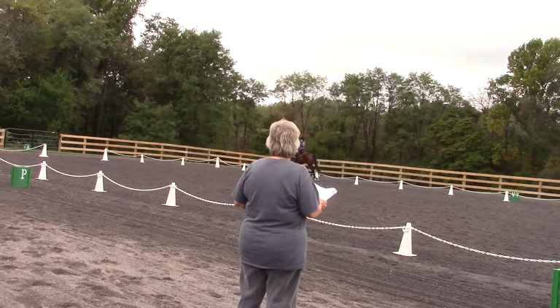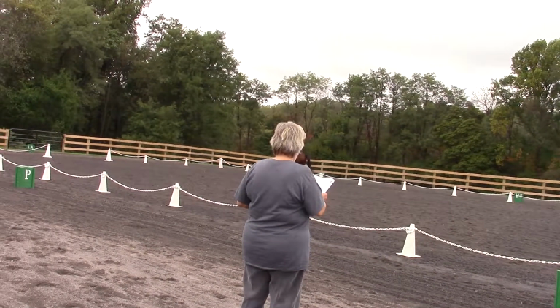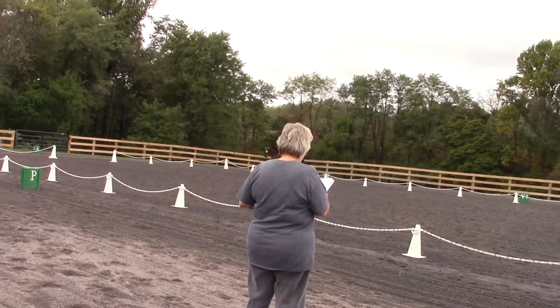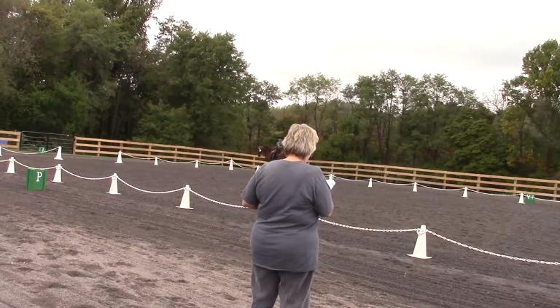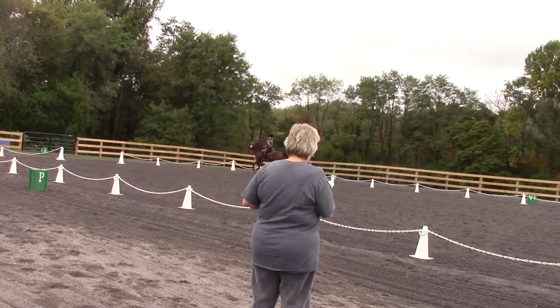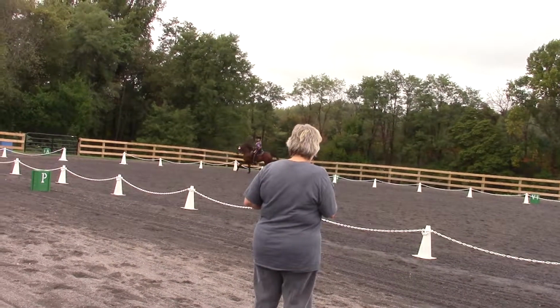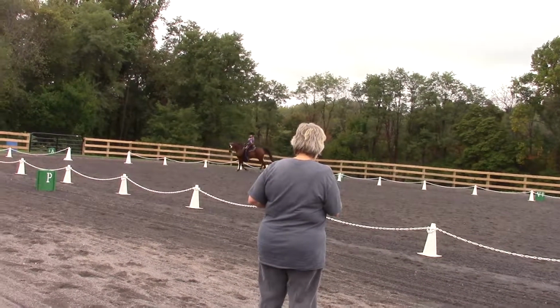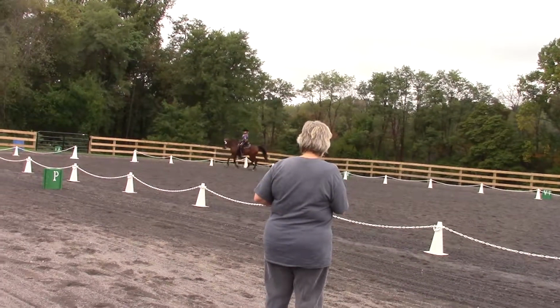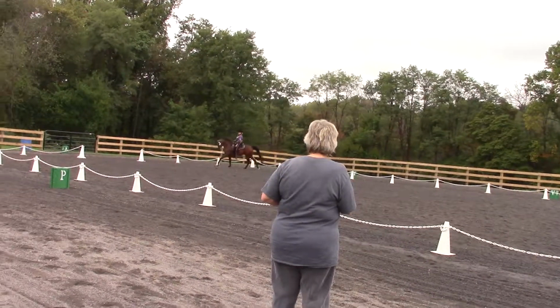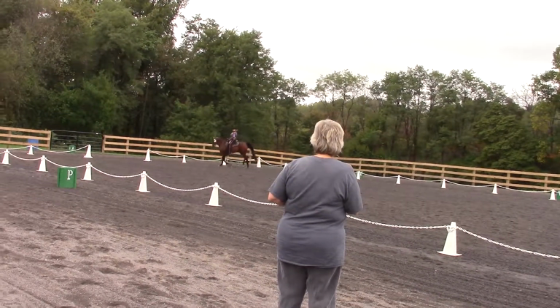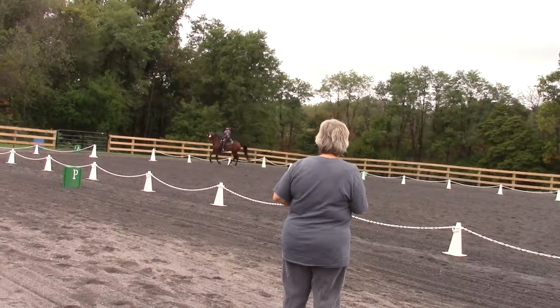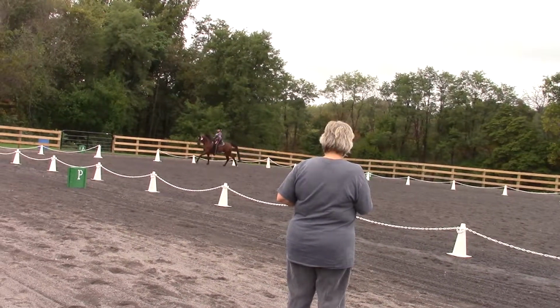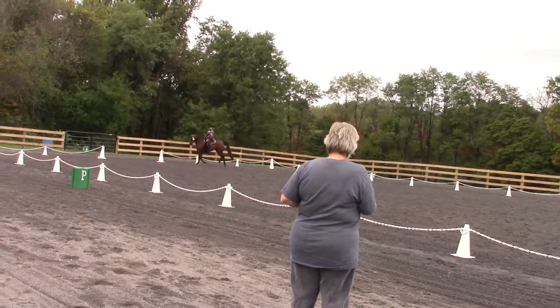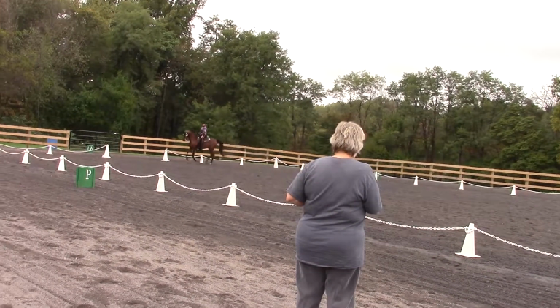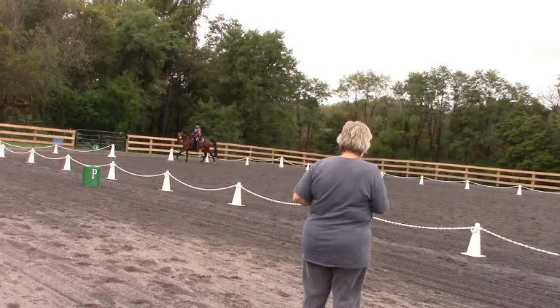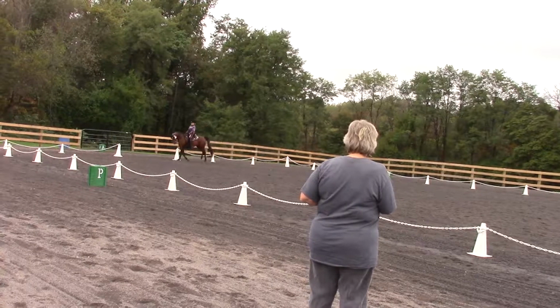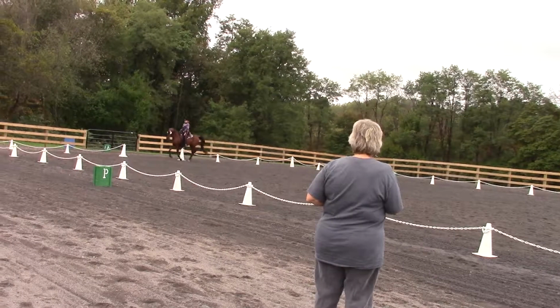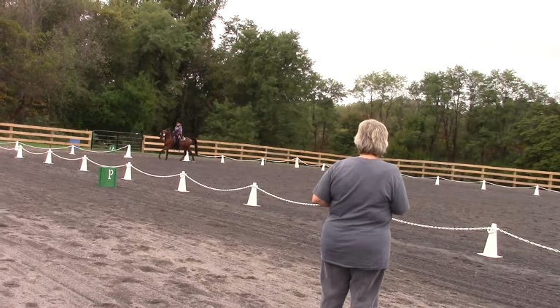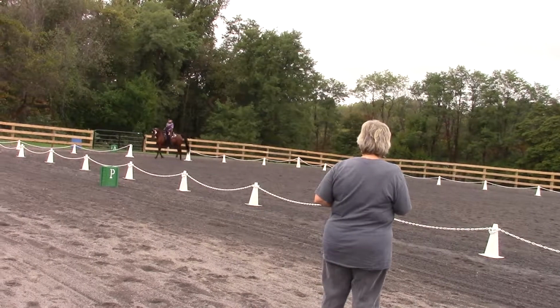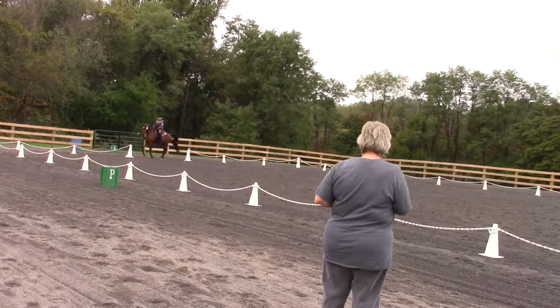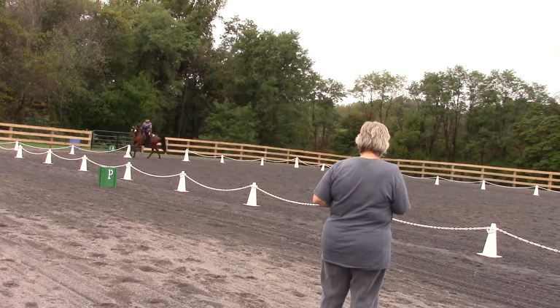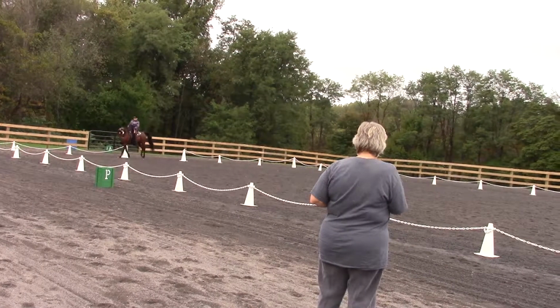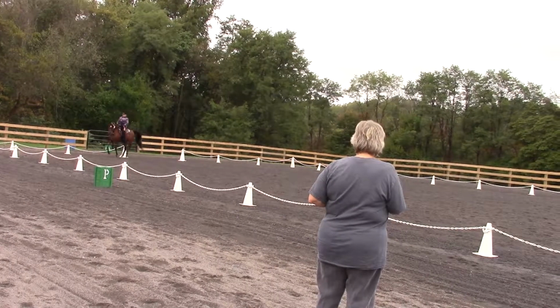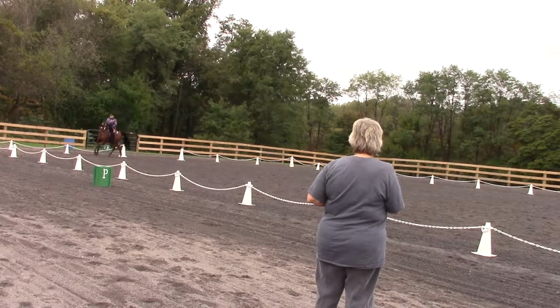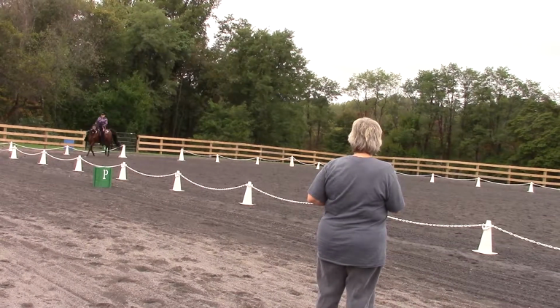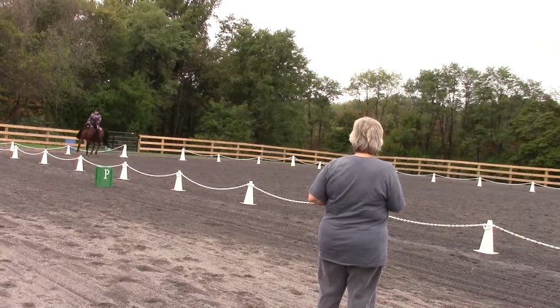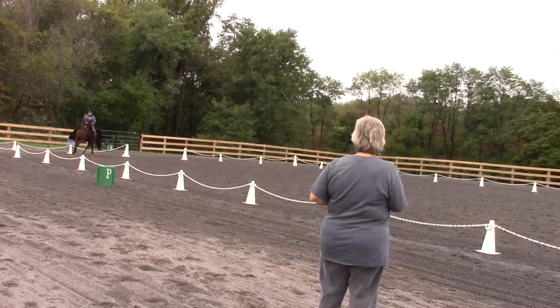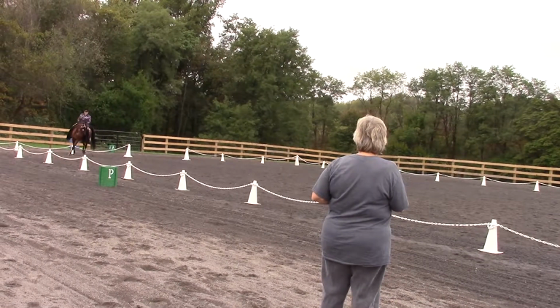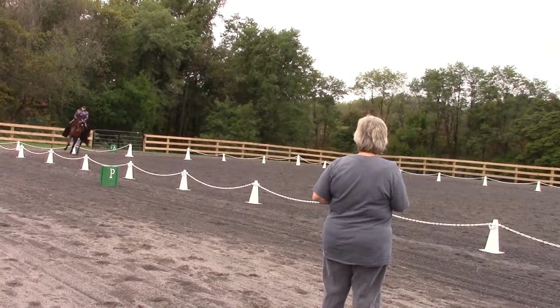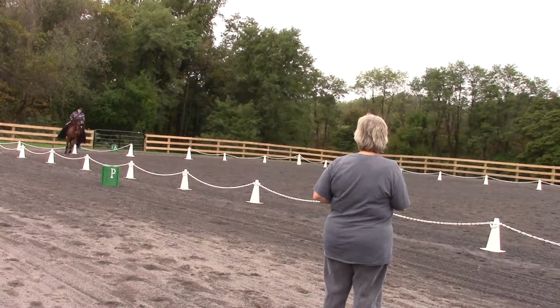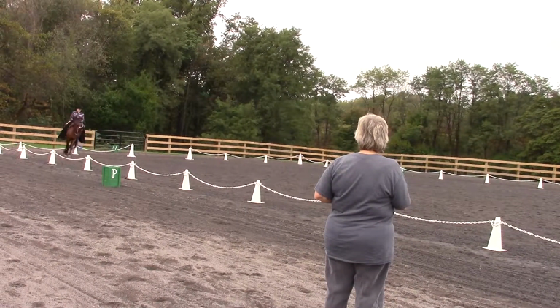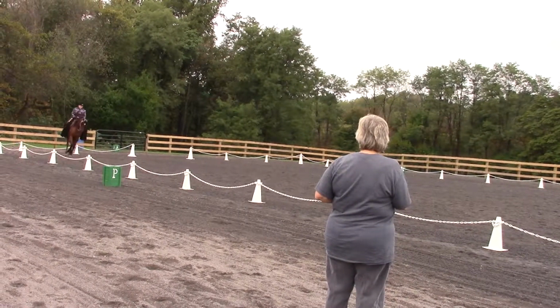F. X. H. Change rein. Working lope. X, working jog.